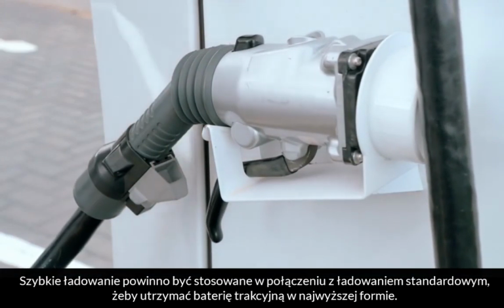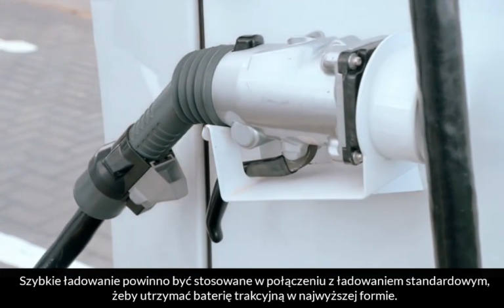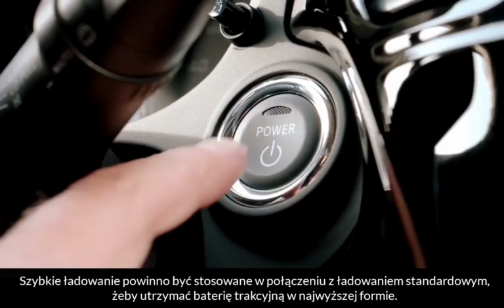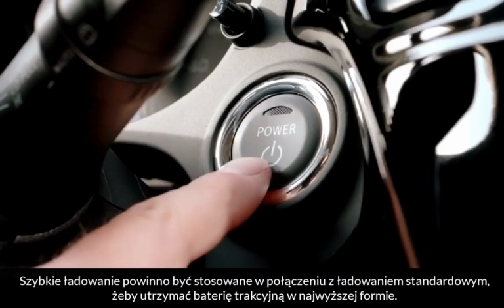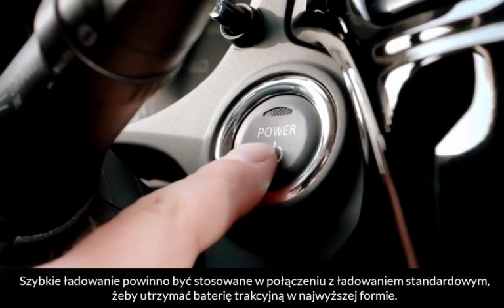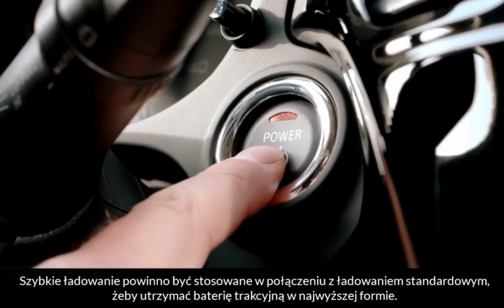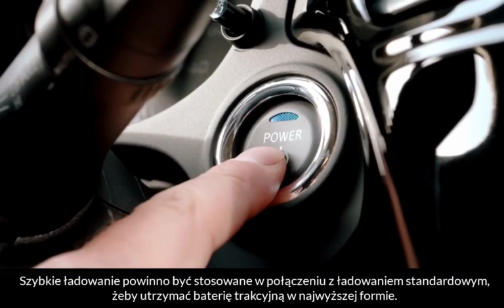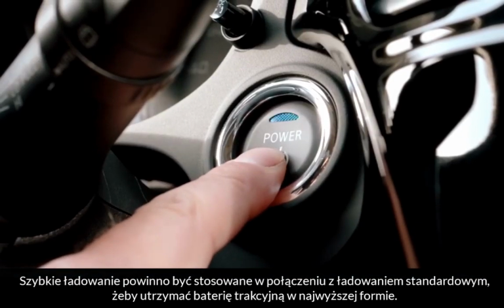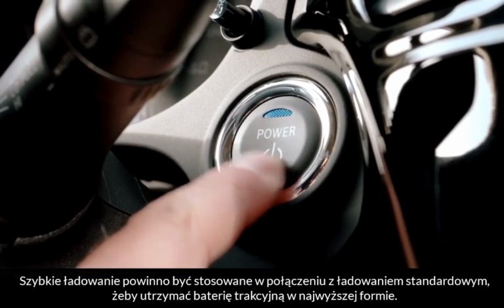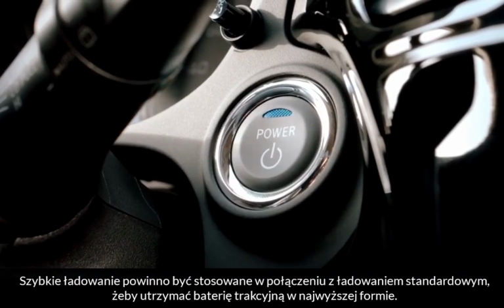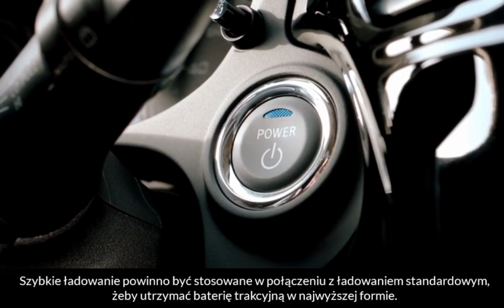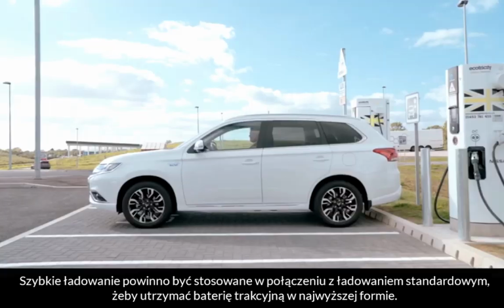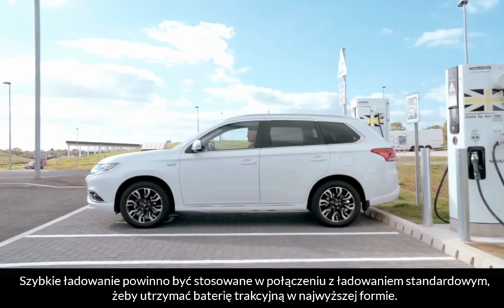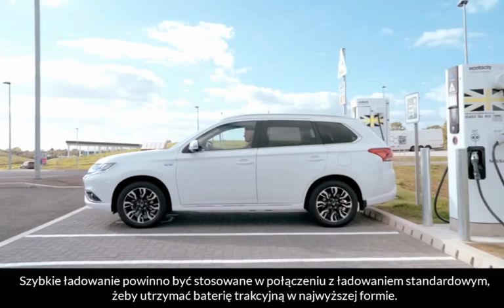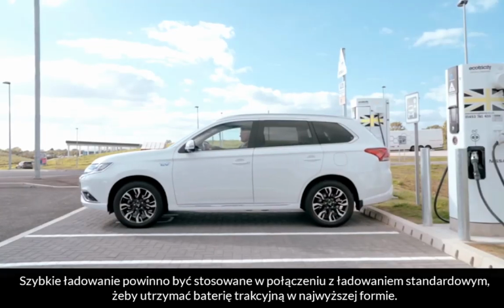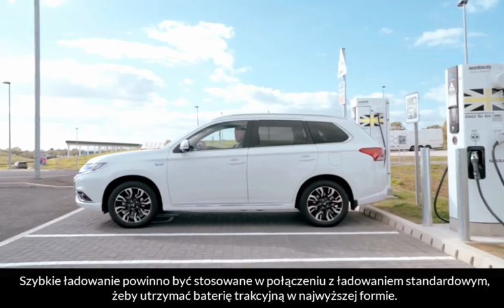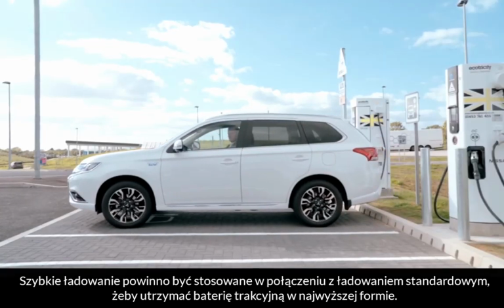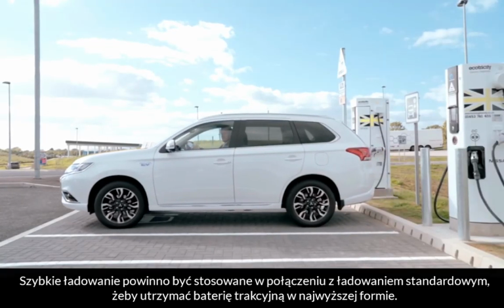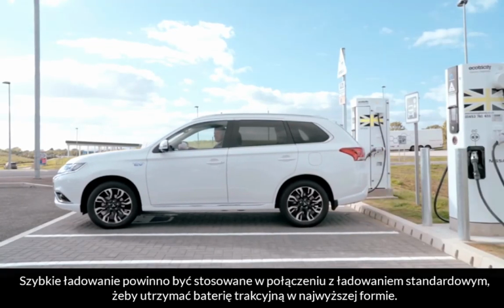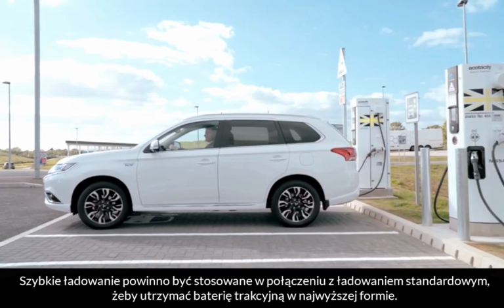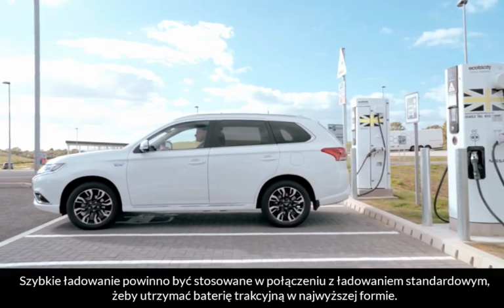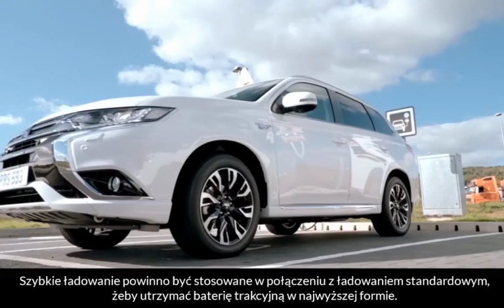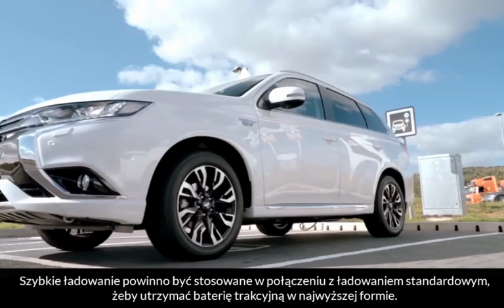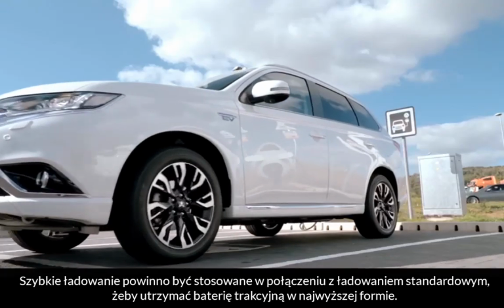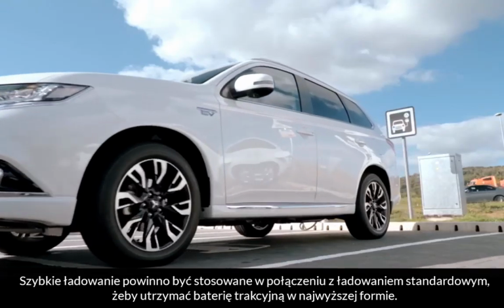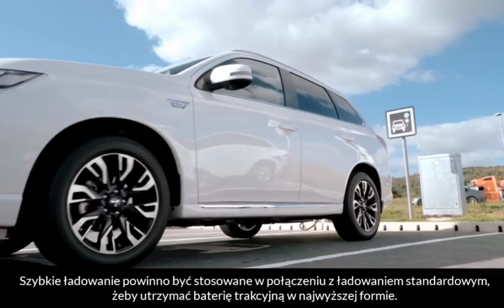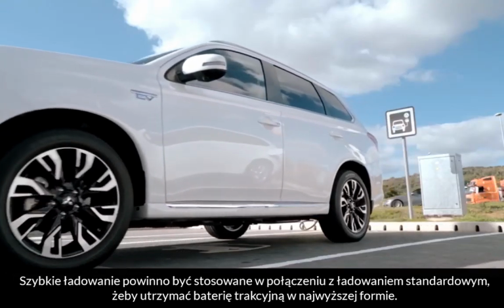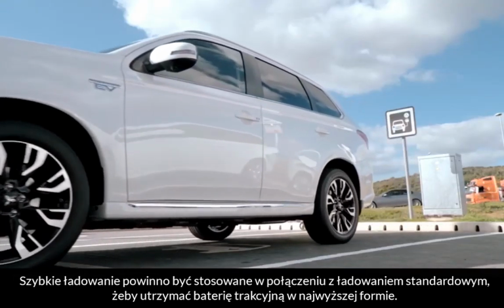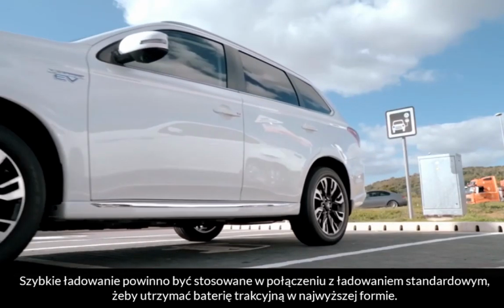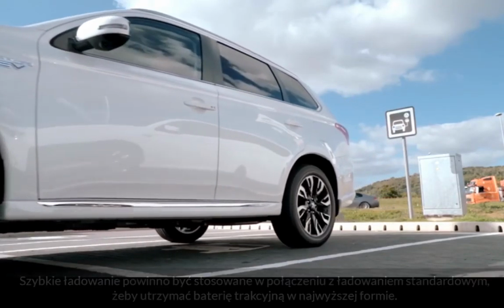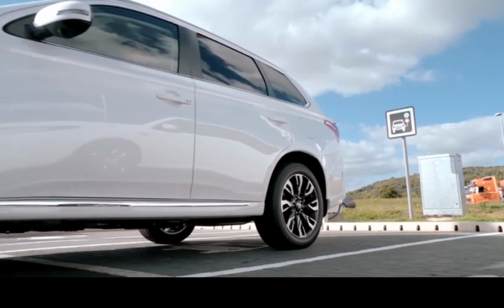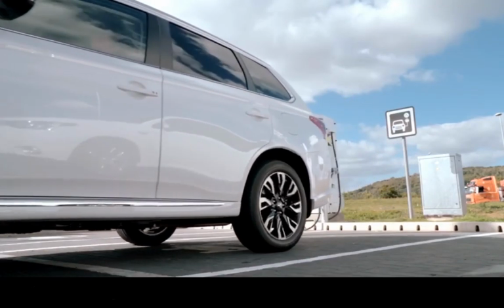Quick charging should be used in conjunction with regular charging to ensure the main traction battery is kept in prime condition.